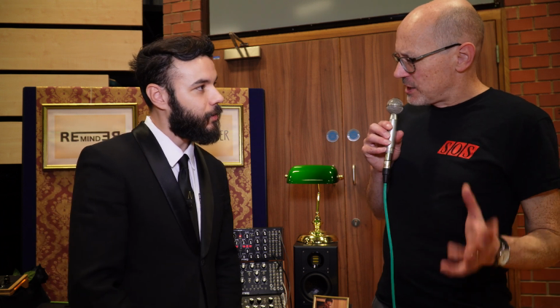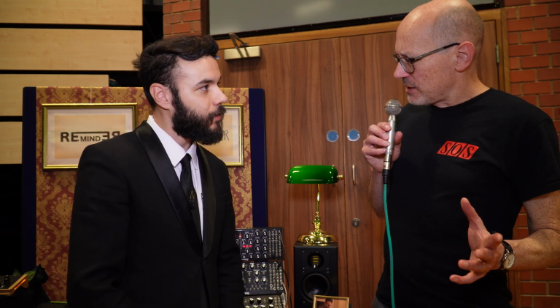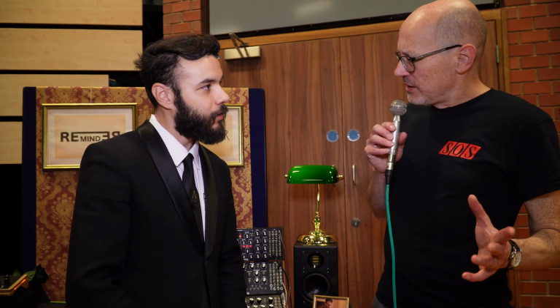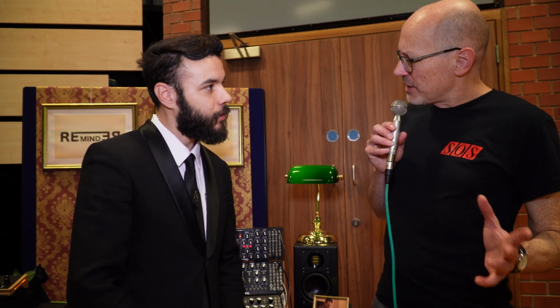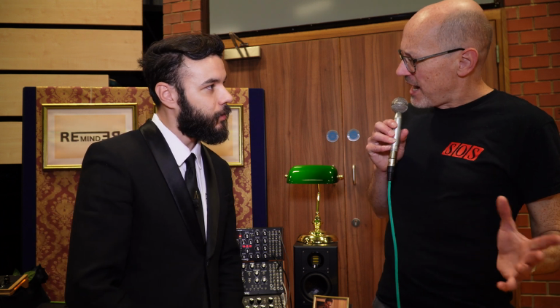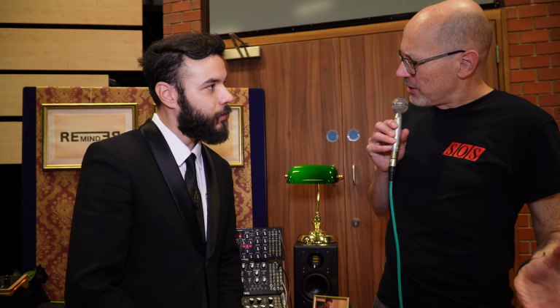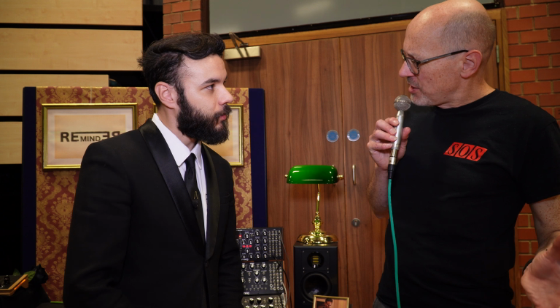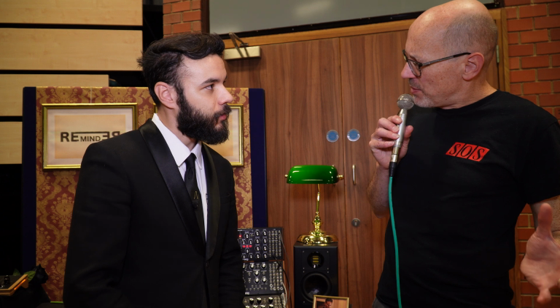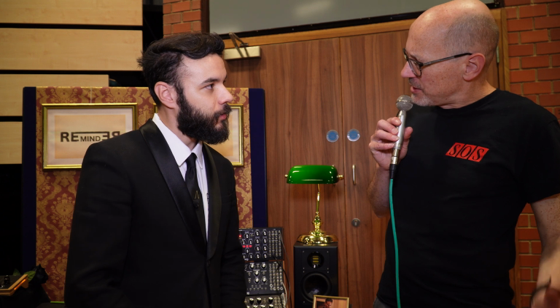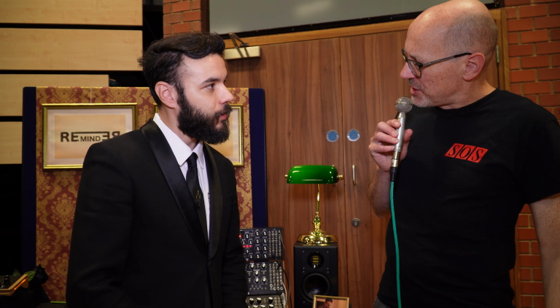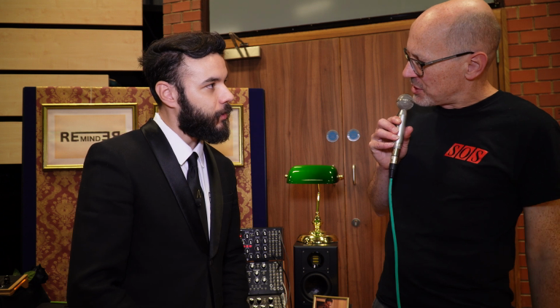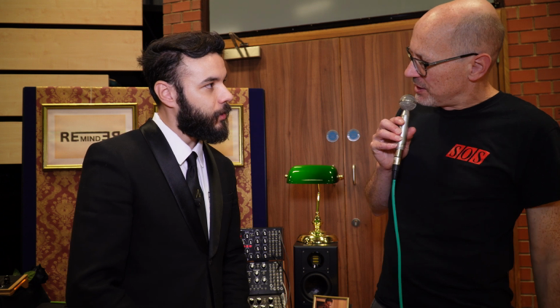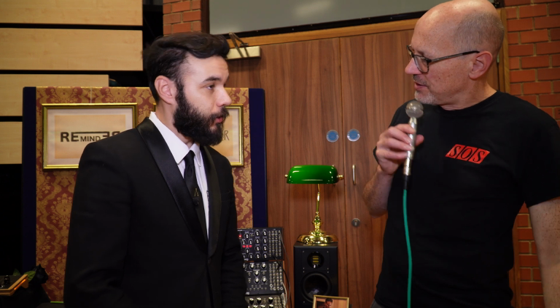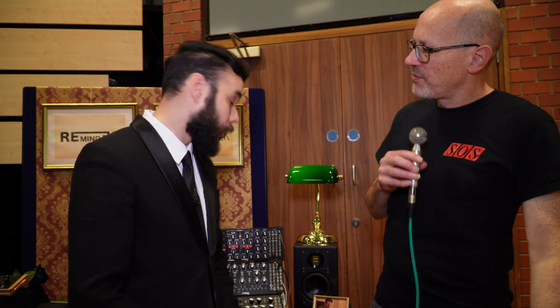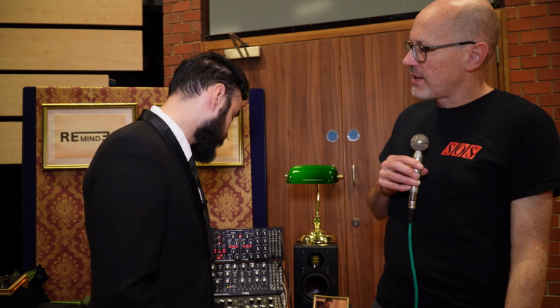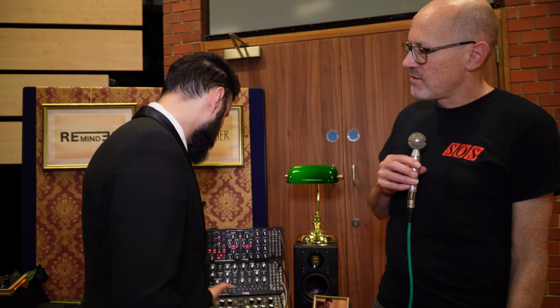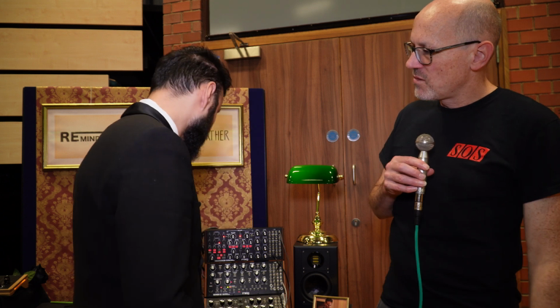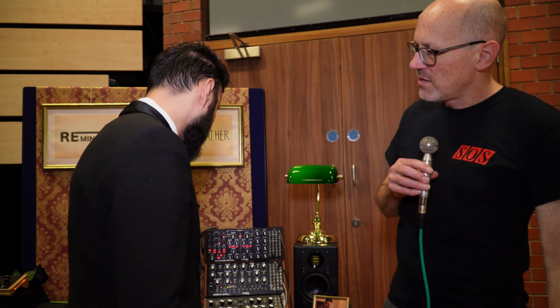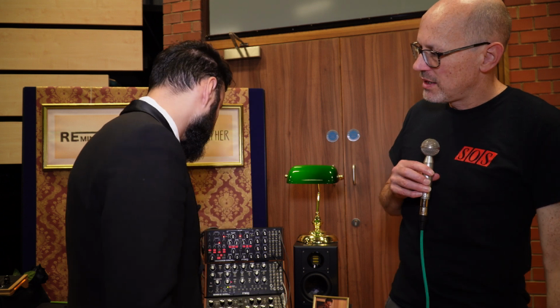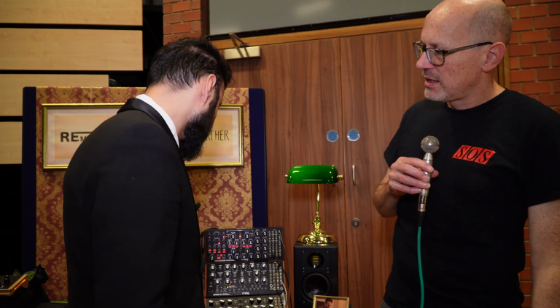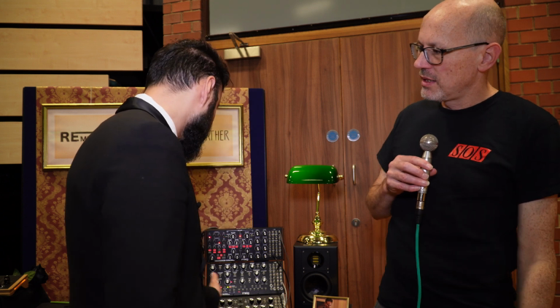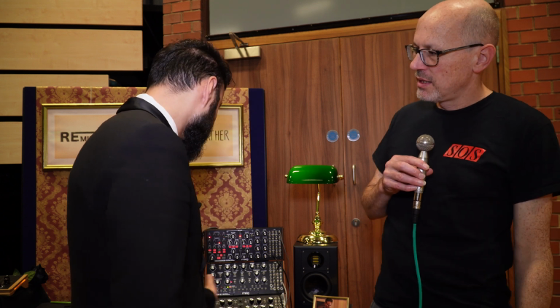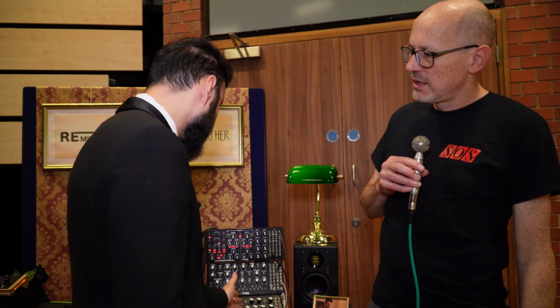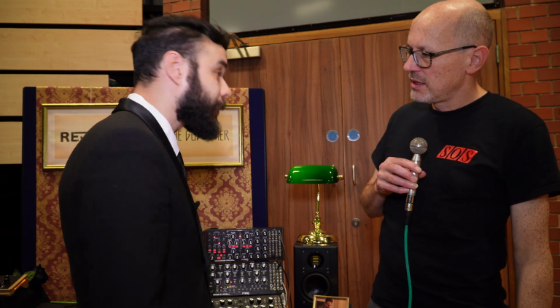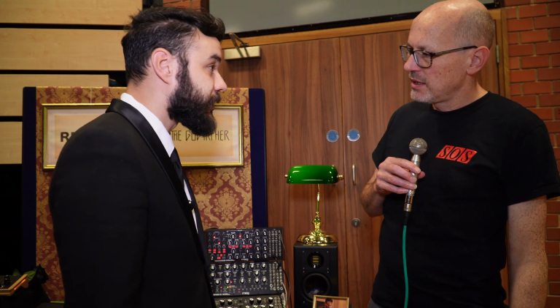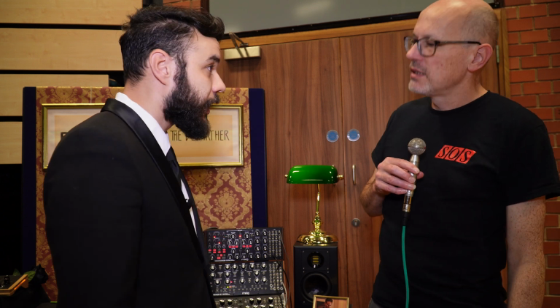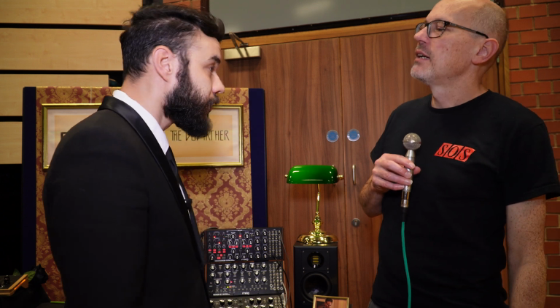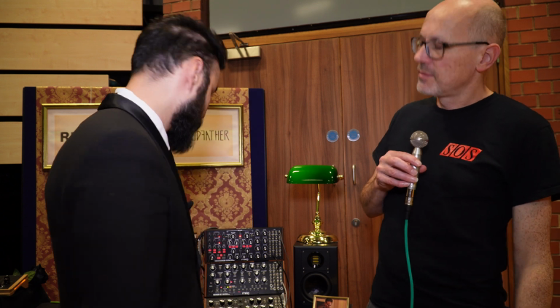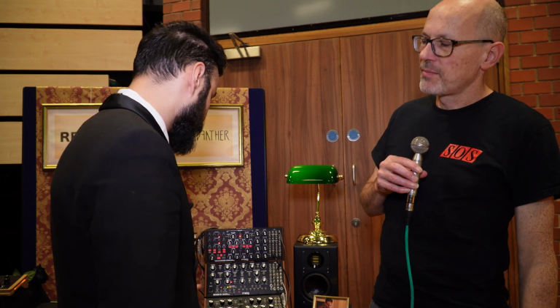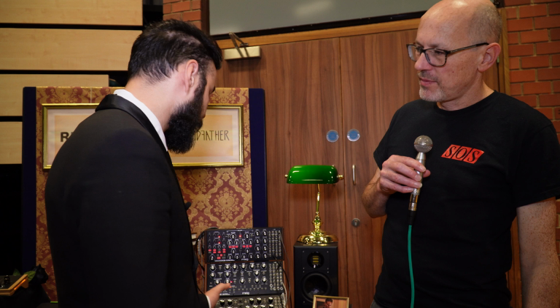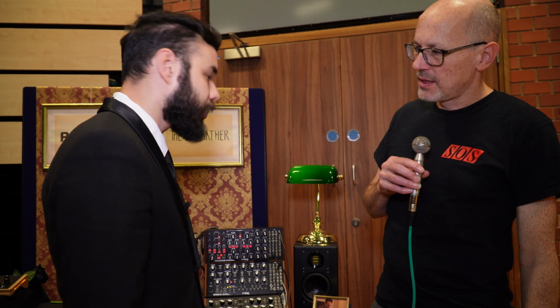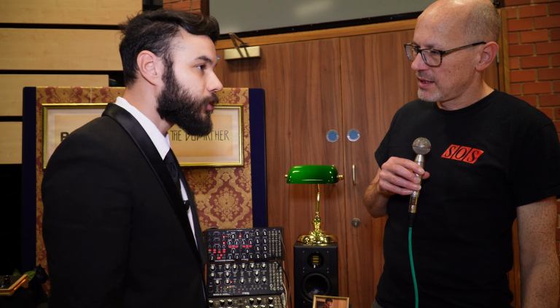It's largely analog, is it, or mostly digital? No, it's DSP inside. It's totally digital.